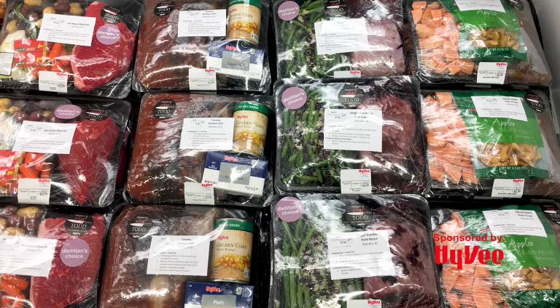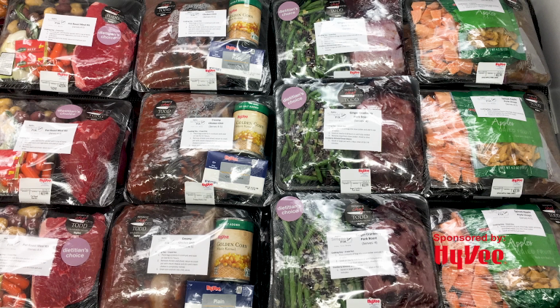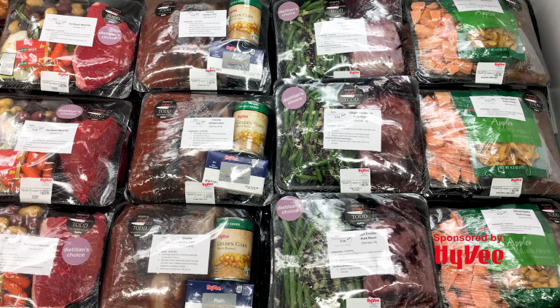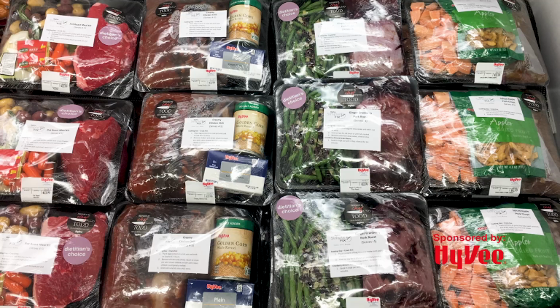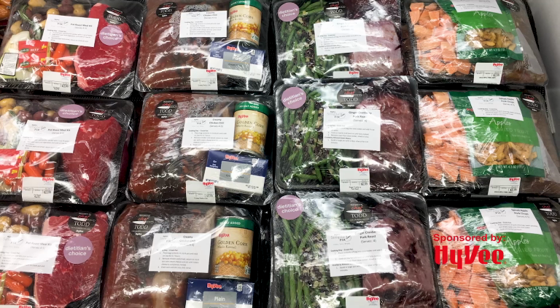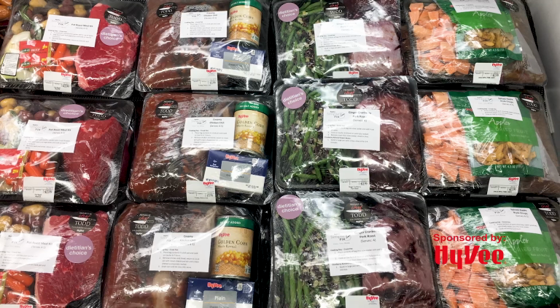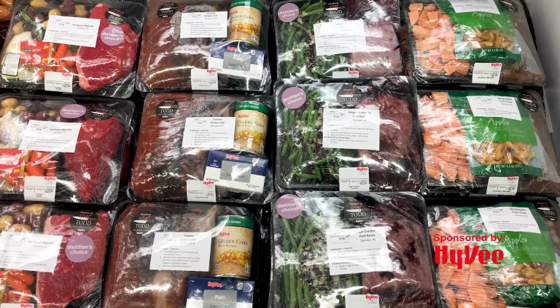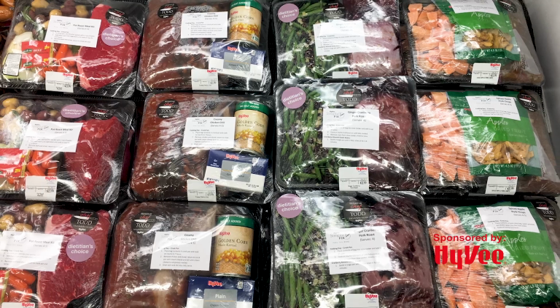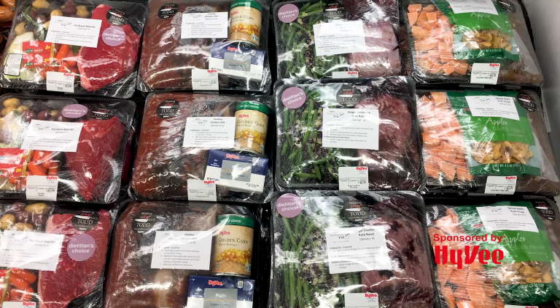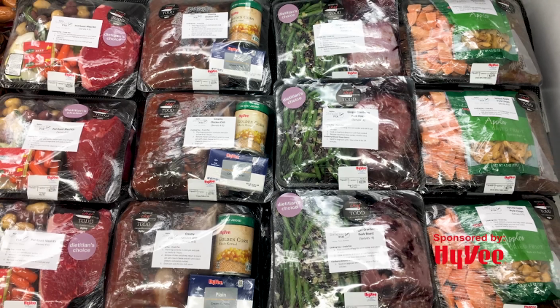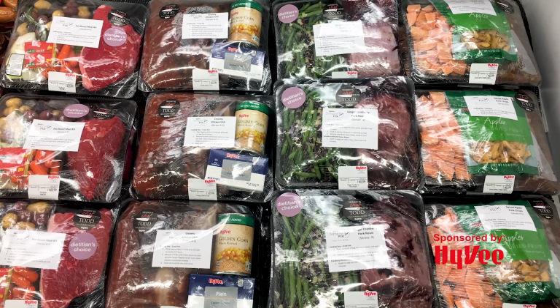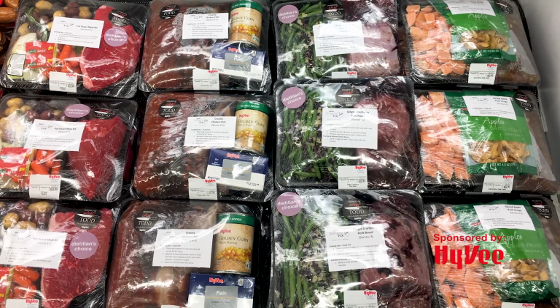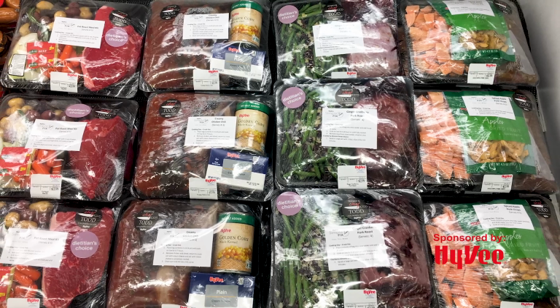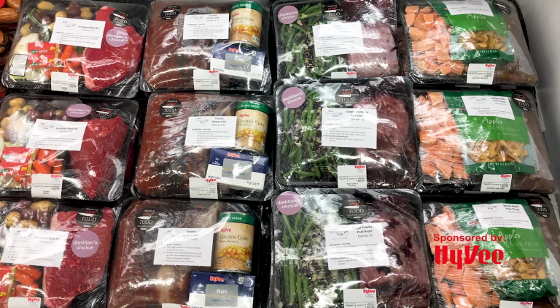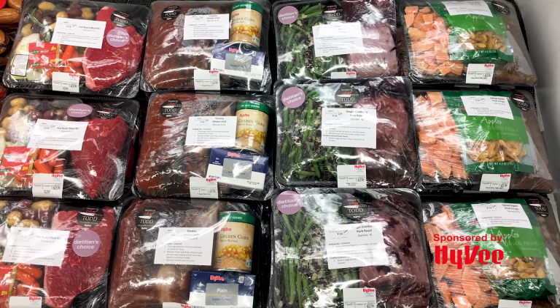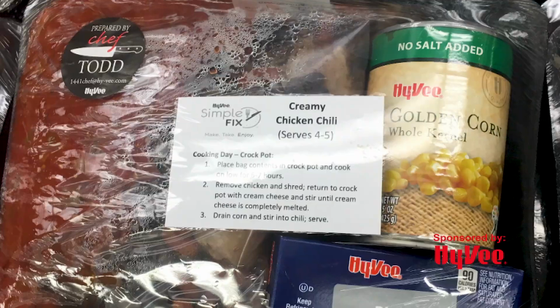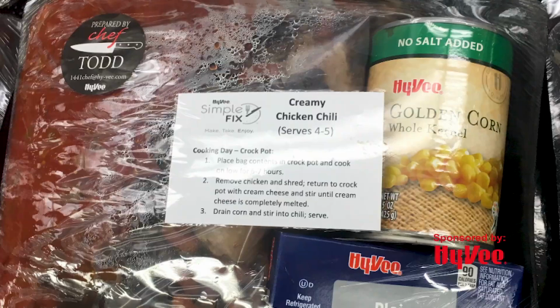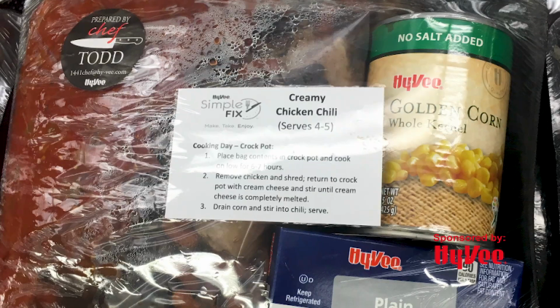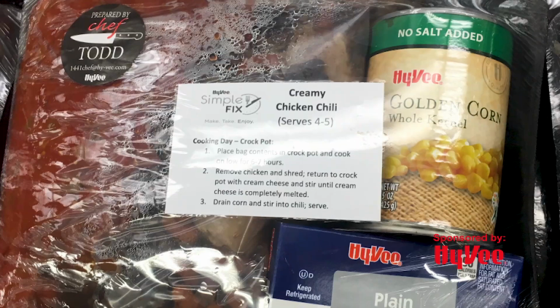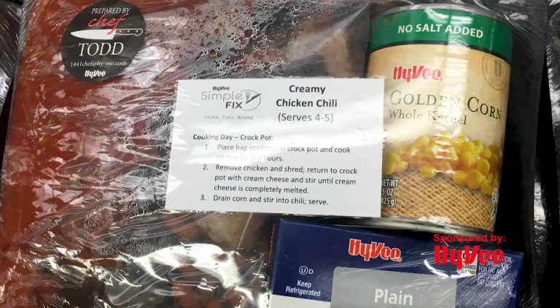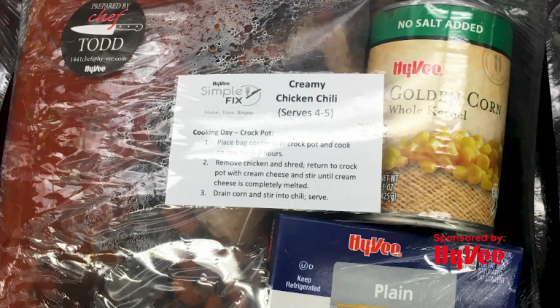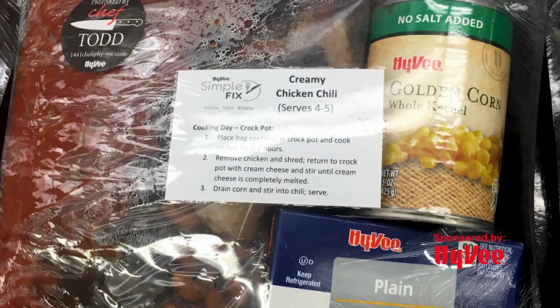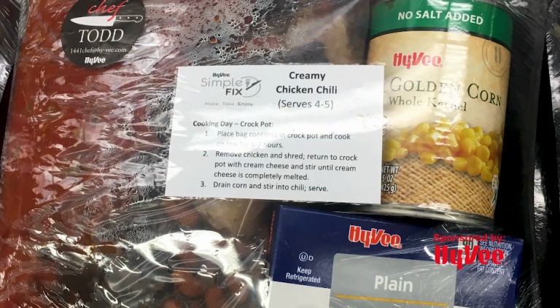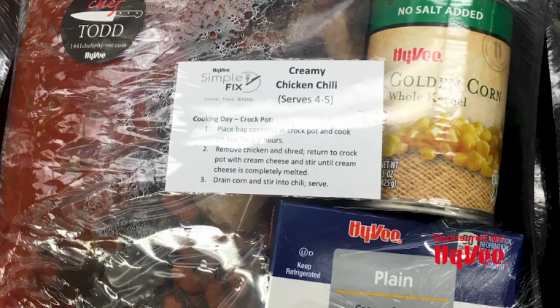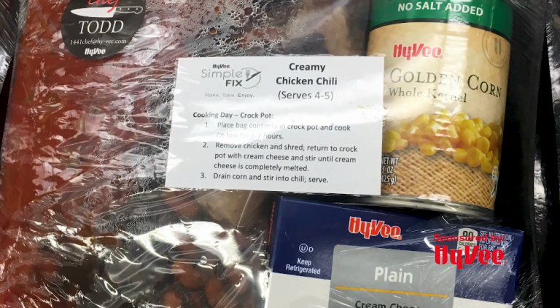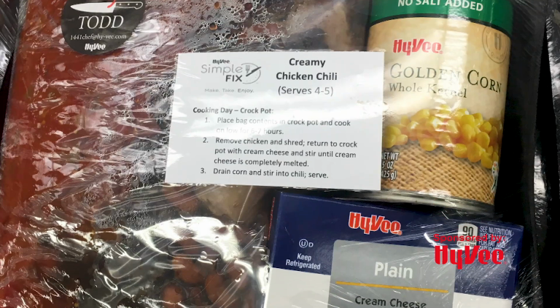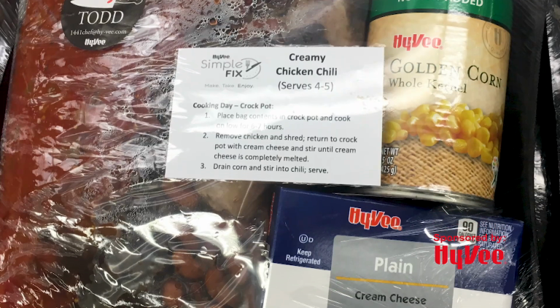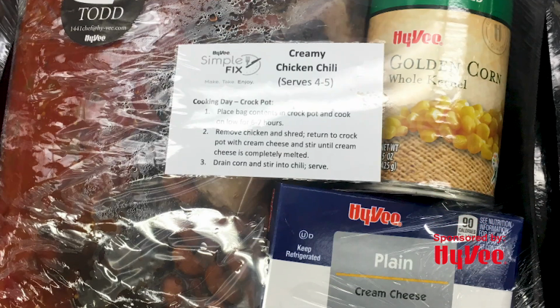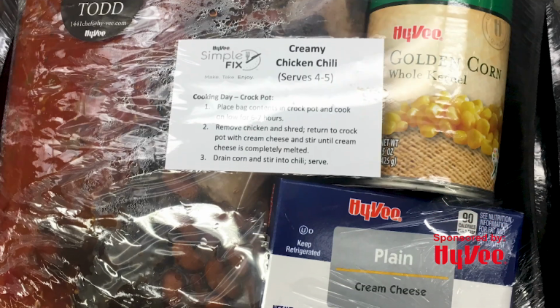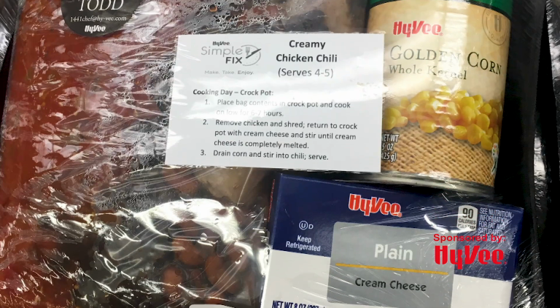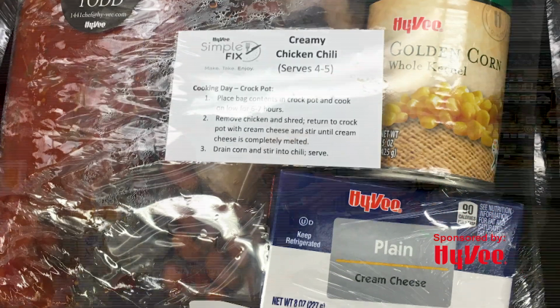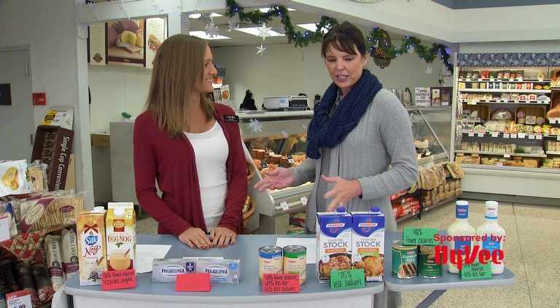Otherwise we have Simple Fix to-go meals here. Pick up a meal kit, put it in your crock pot and dinner's ready.